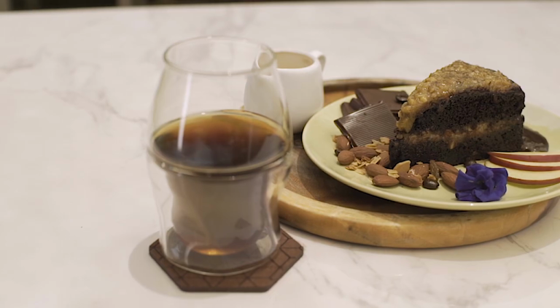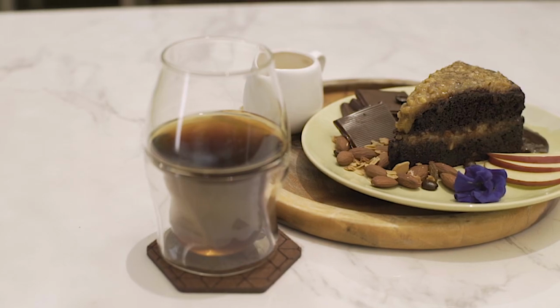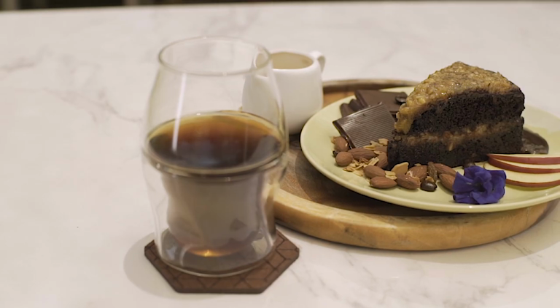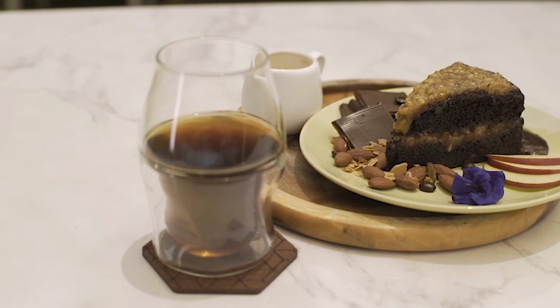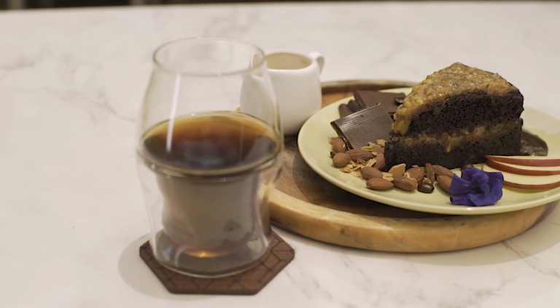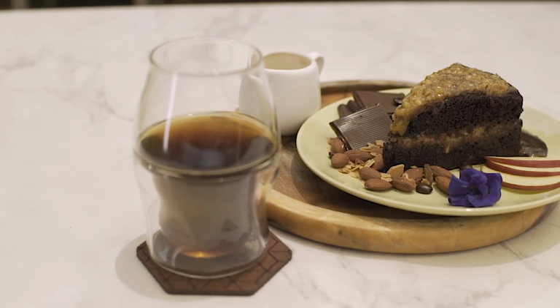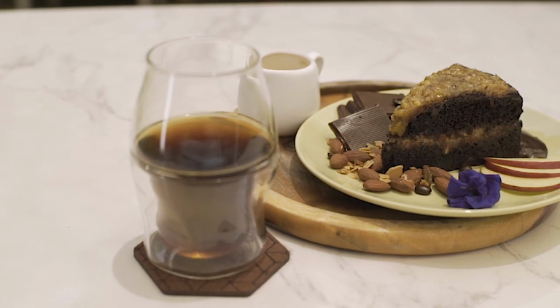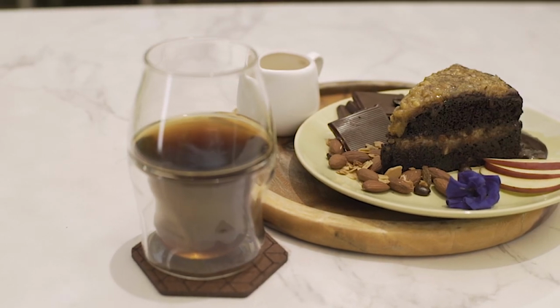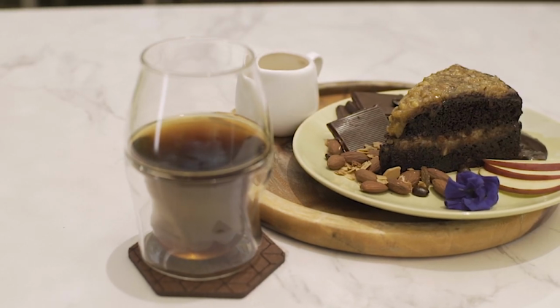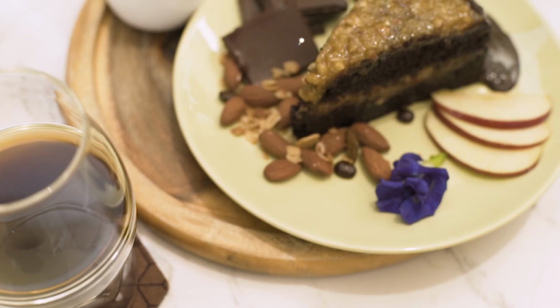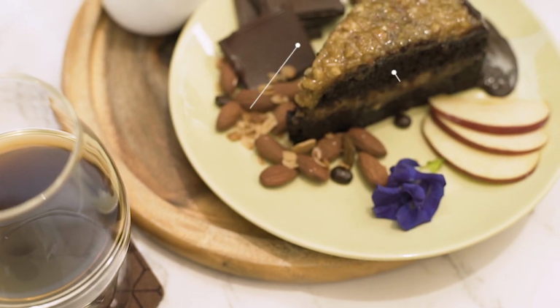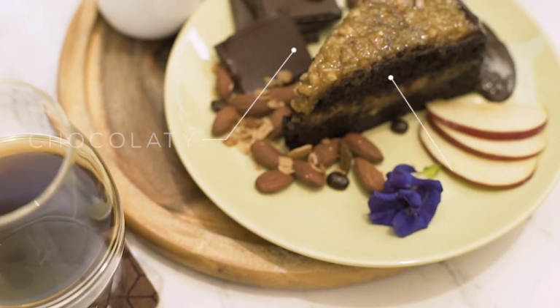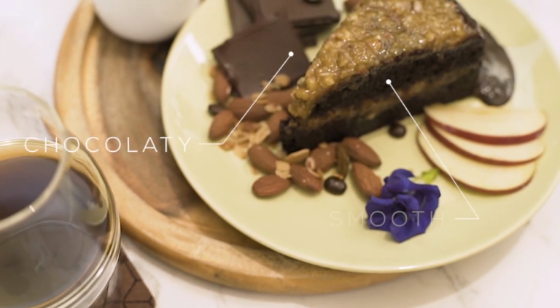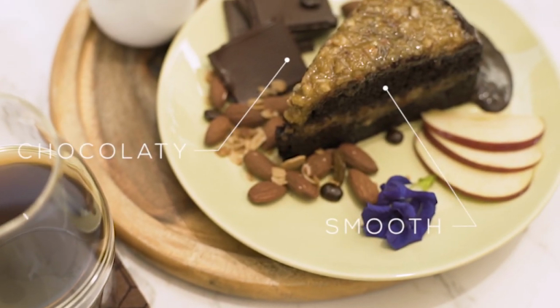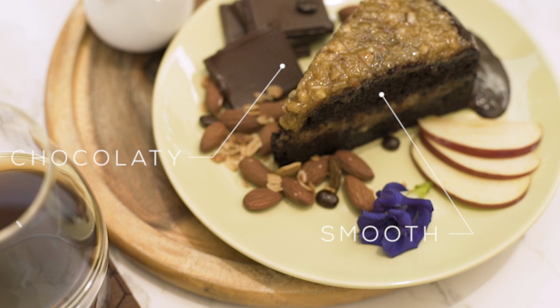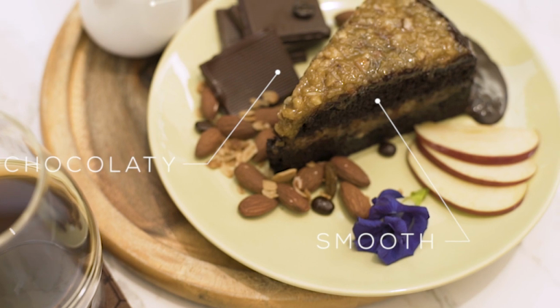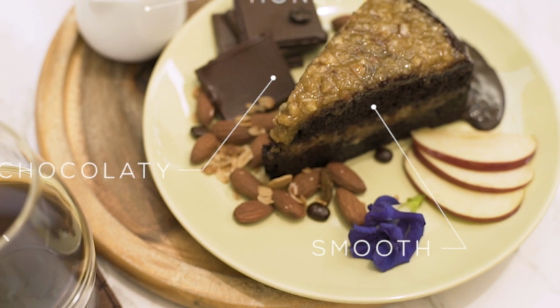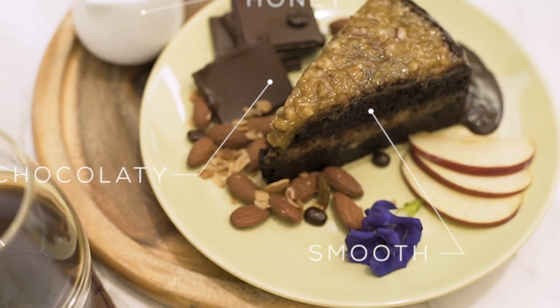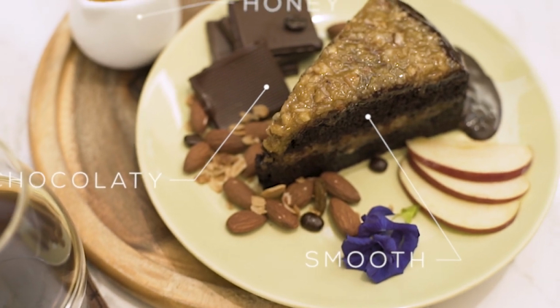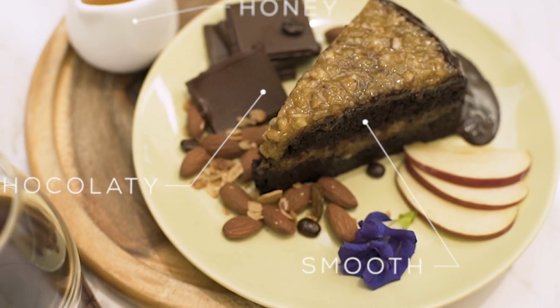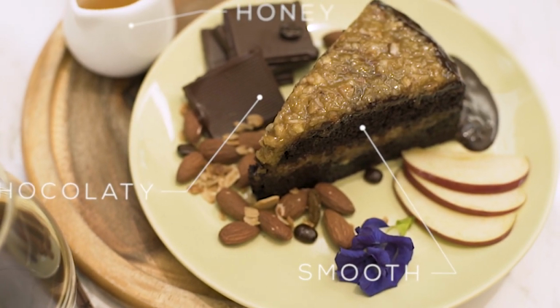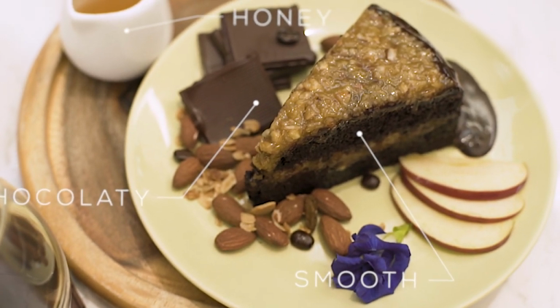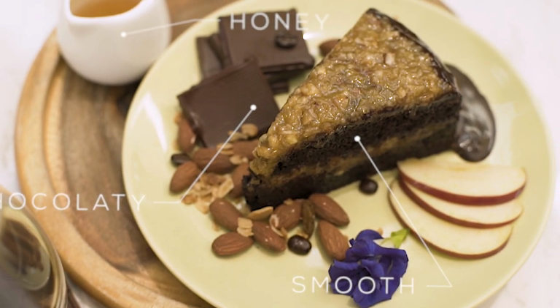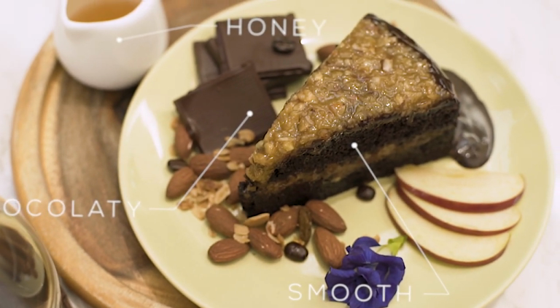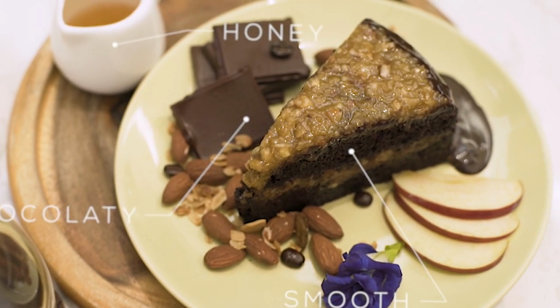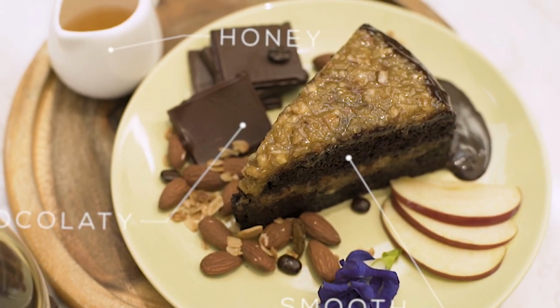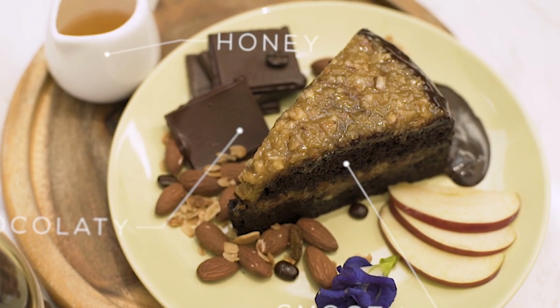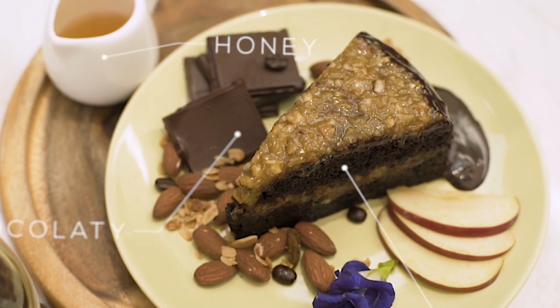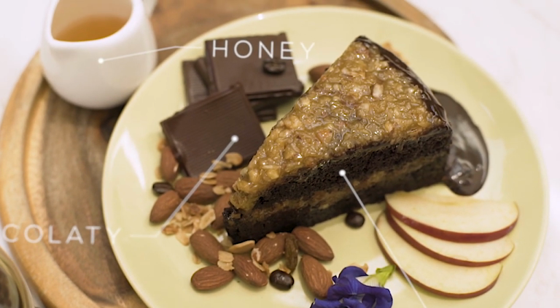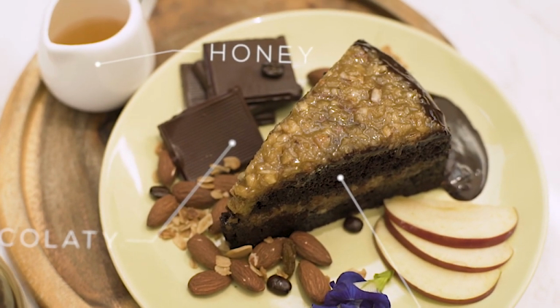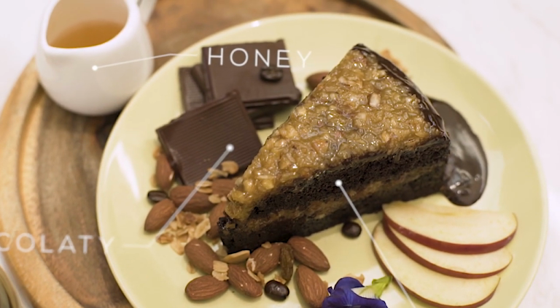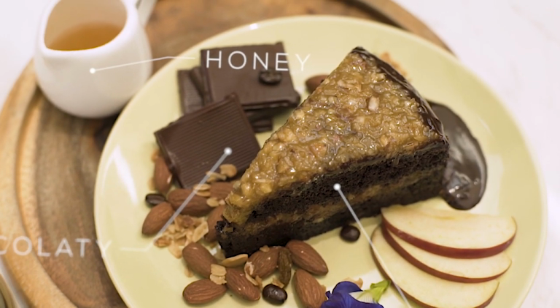Vita pairs perfectly with chocolatey, sweet, well-rounded, light-to-dark roasts.